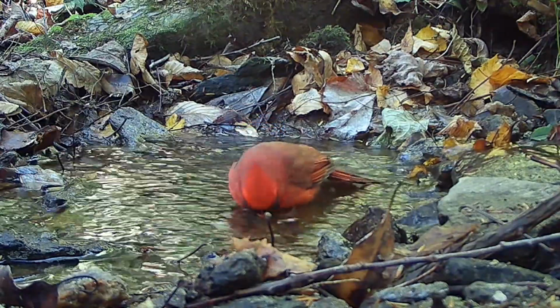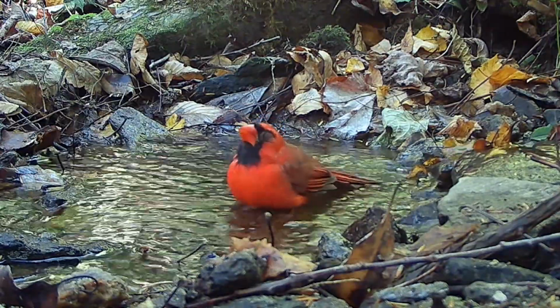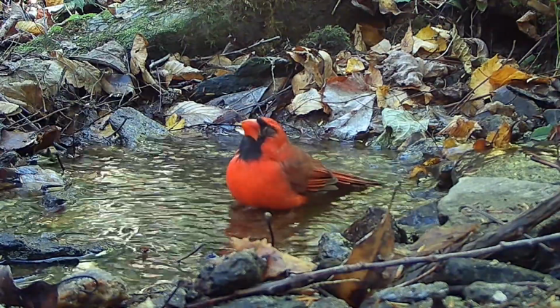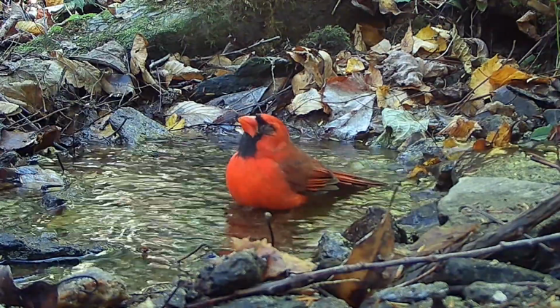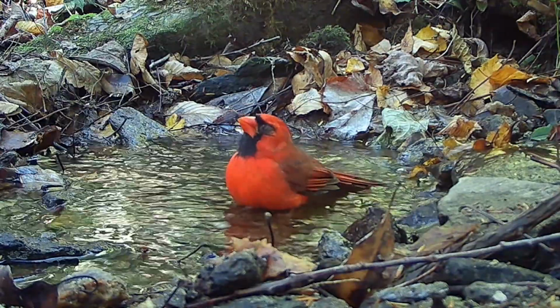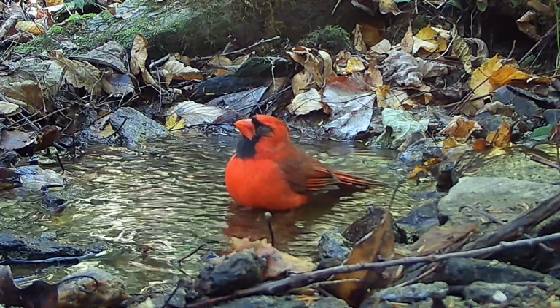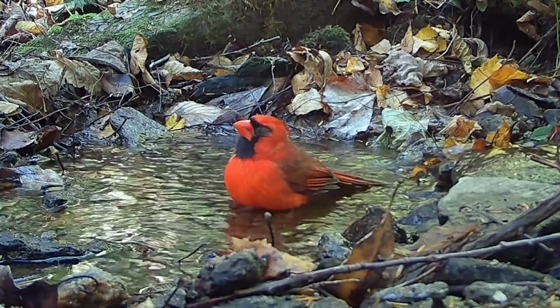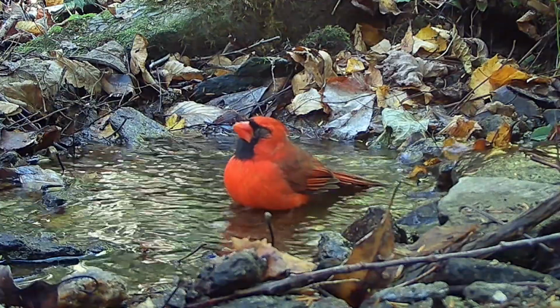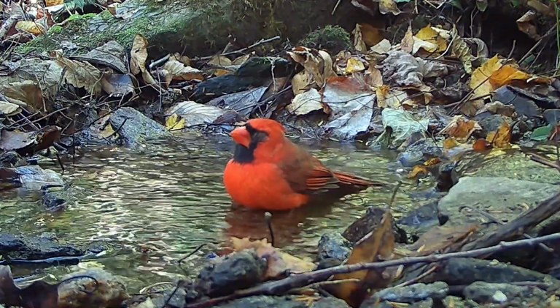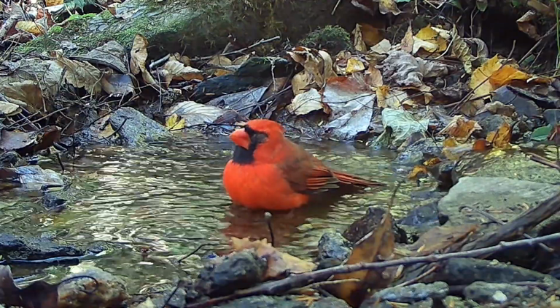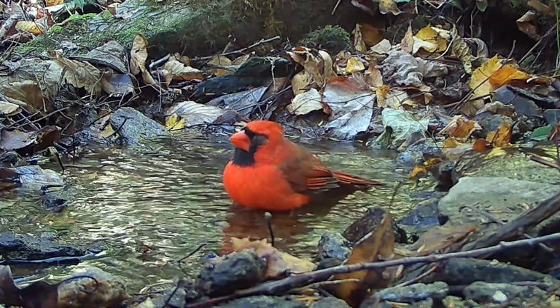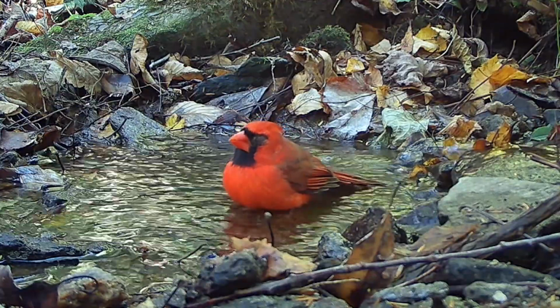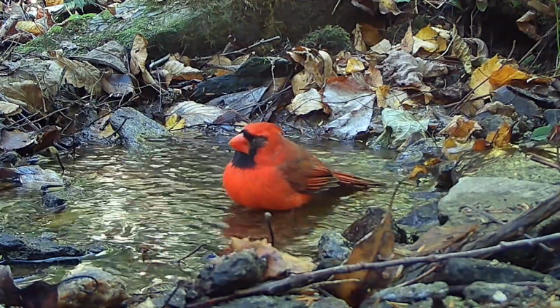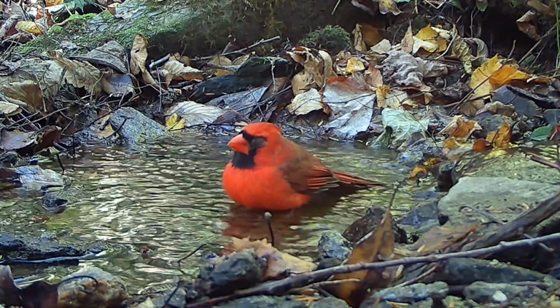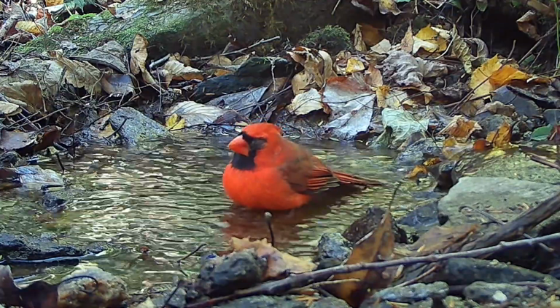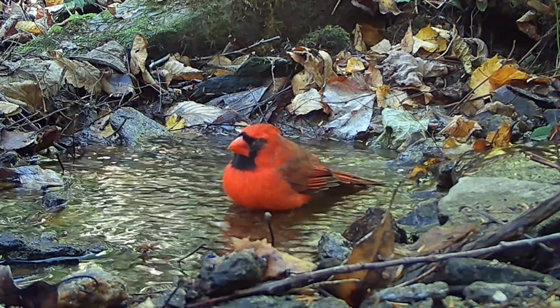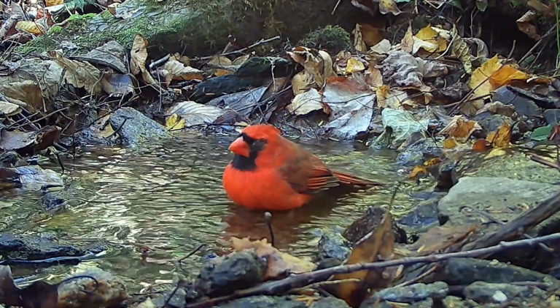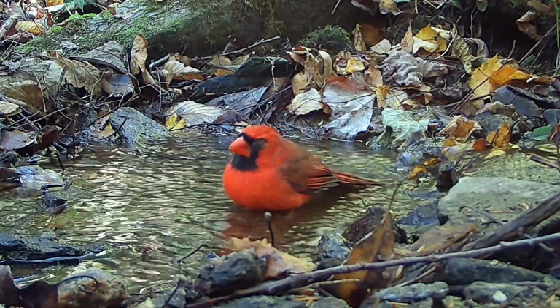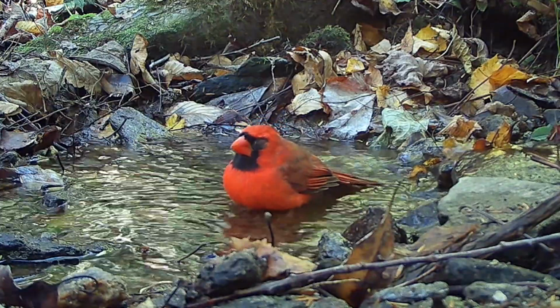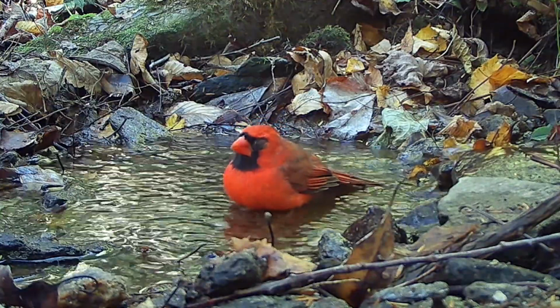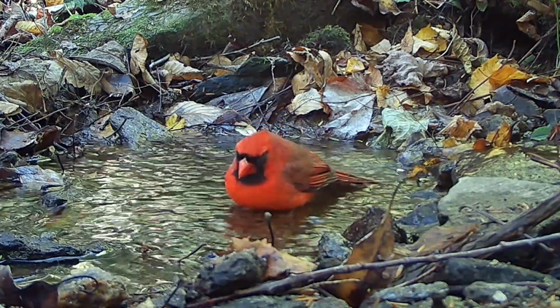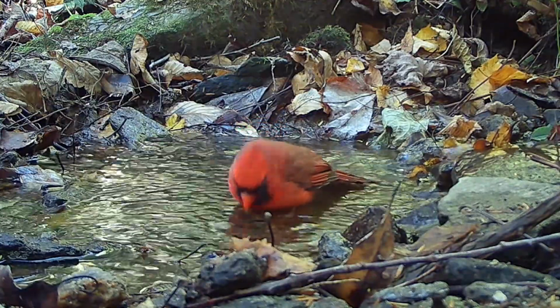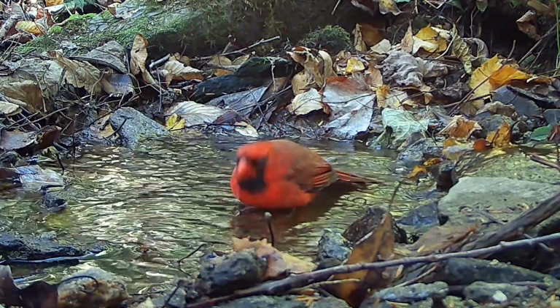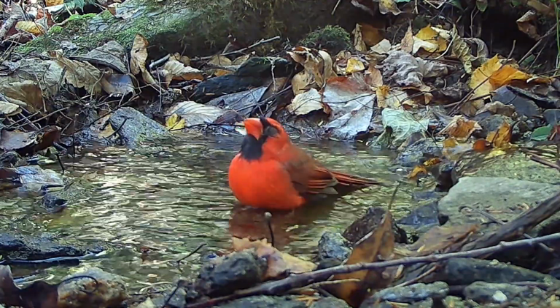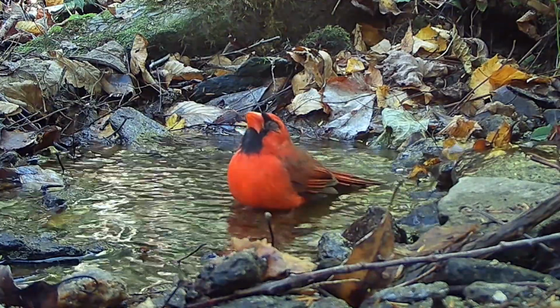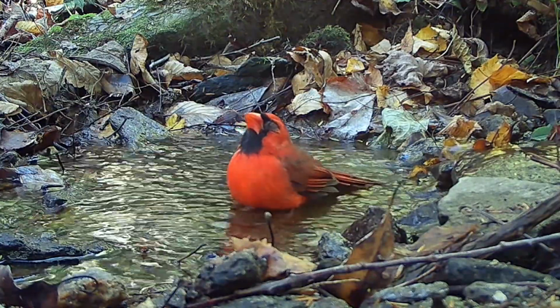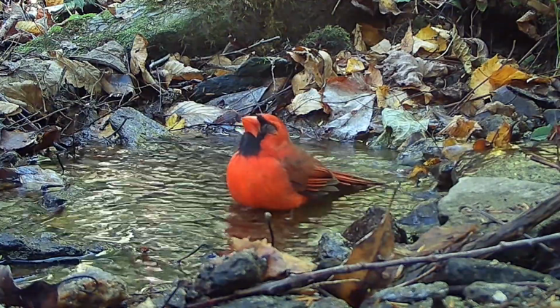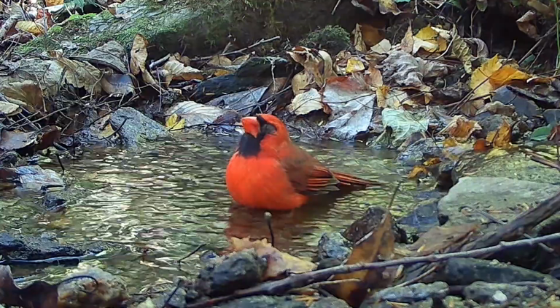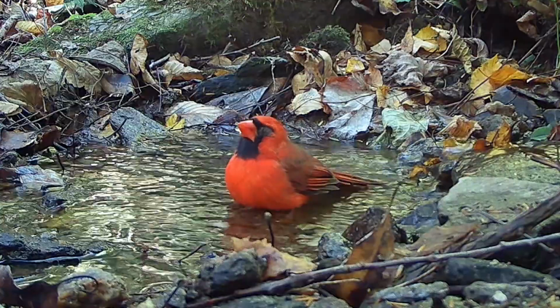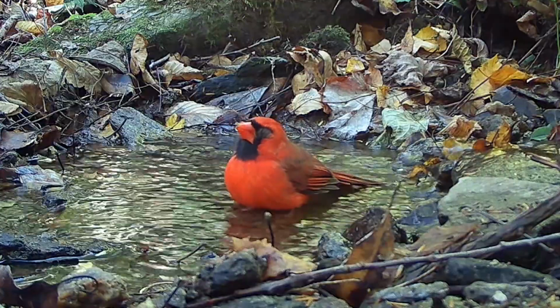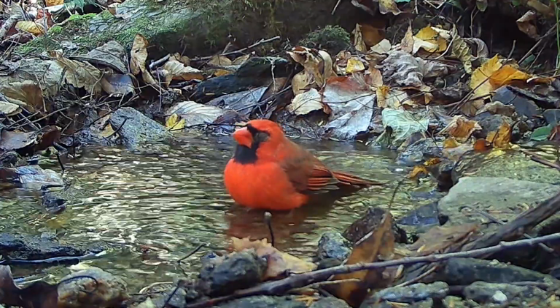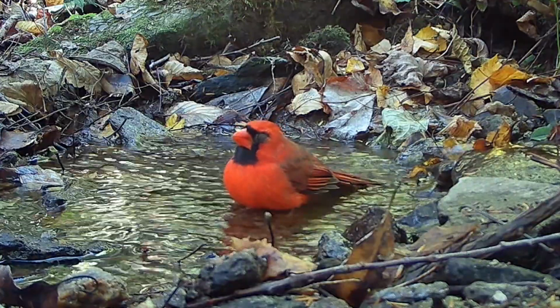Cardinals here are usually very skittish. However, I soon realized I wasn't seeing his usual brown eyes, but dark, swollen eyes. As I tried to get closer for a better look, he flew off. Physically otherwise, he looked fine.